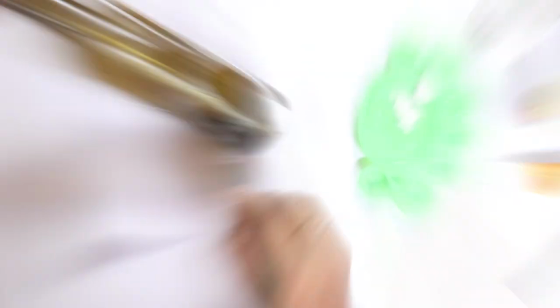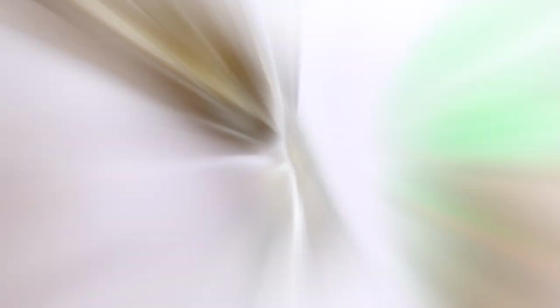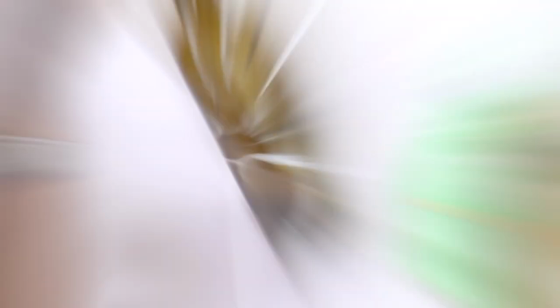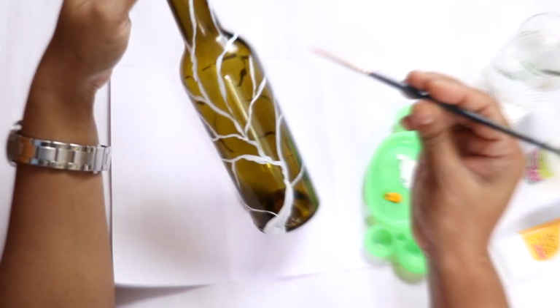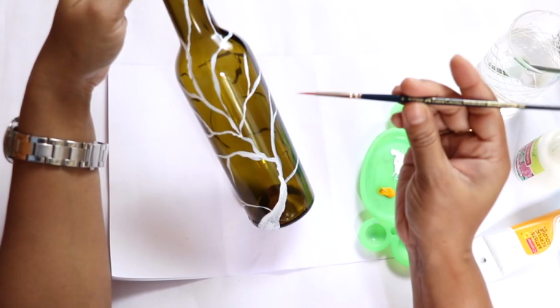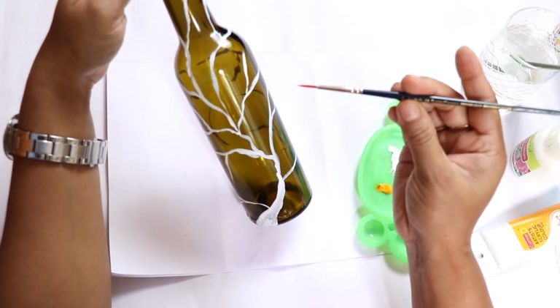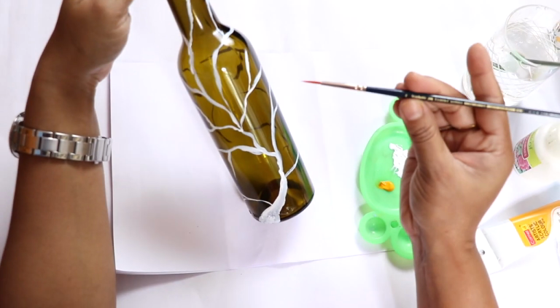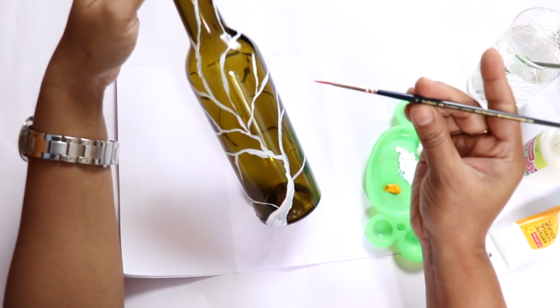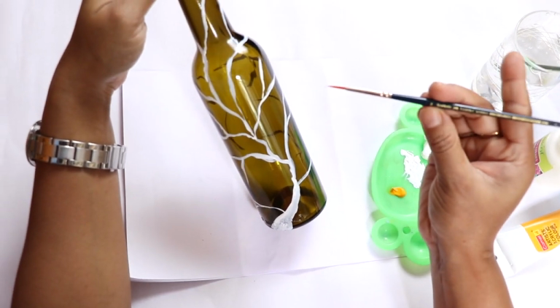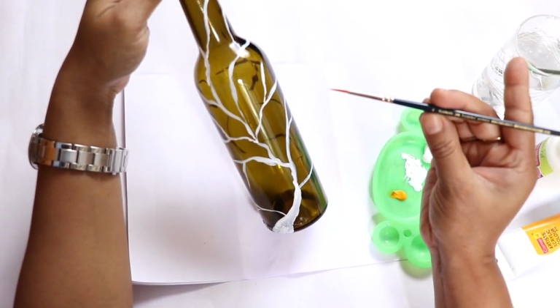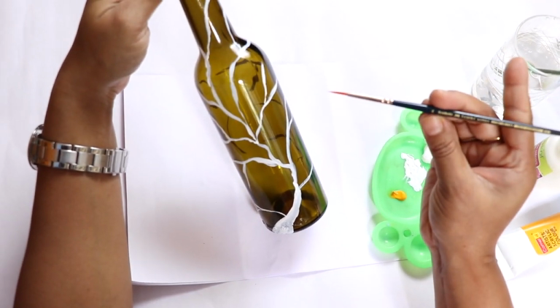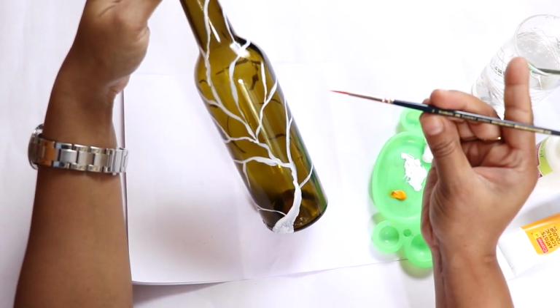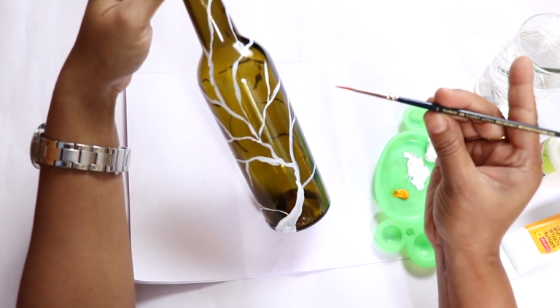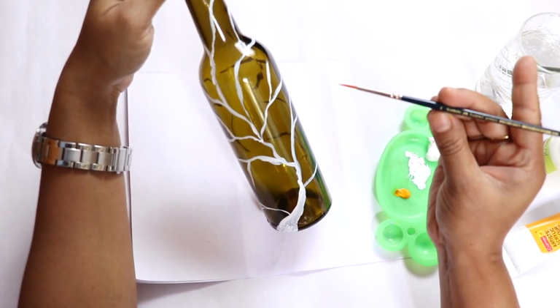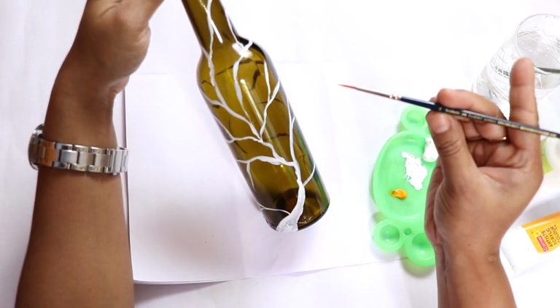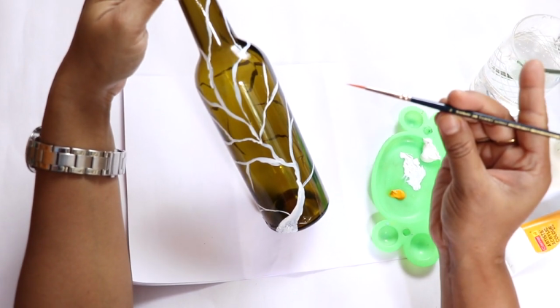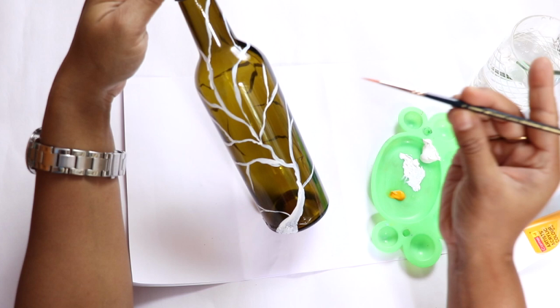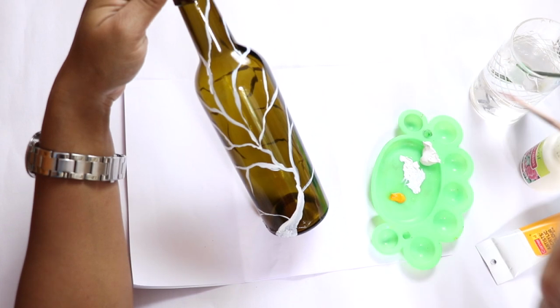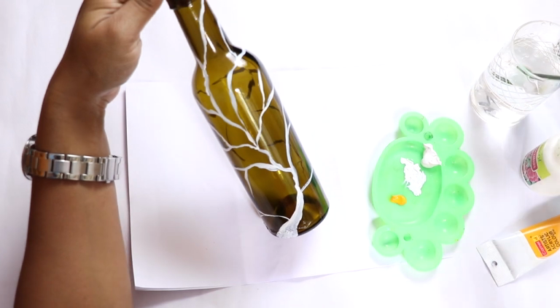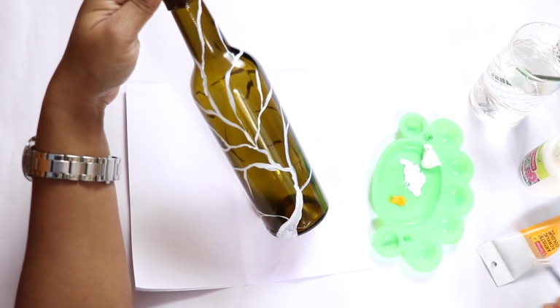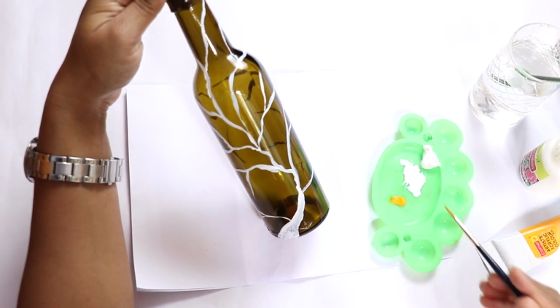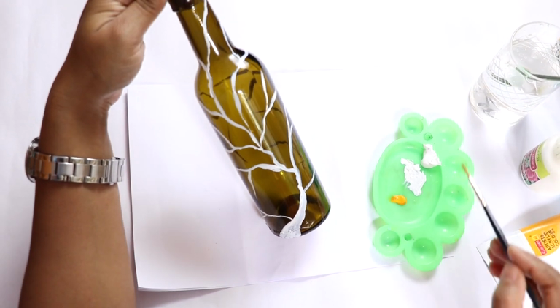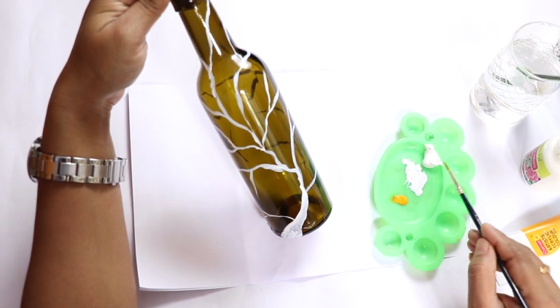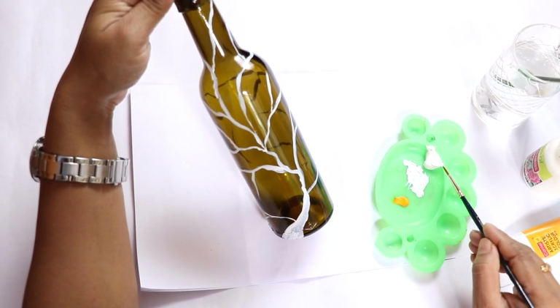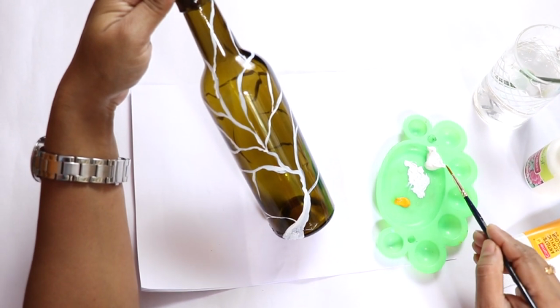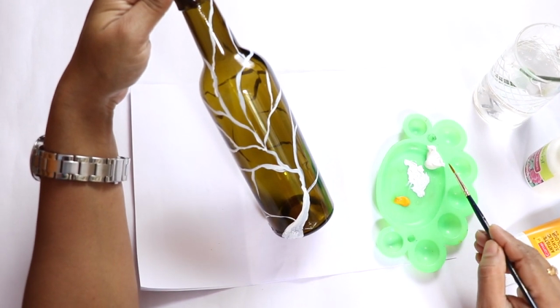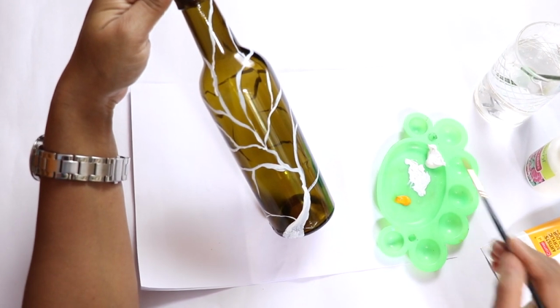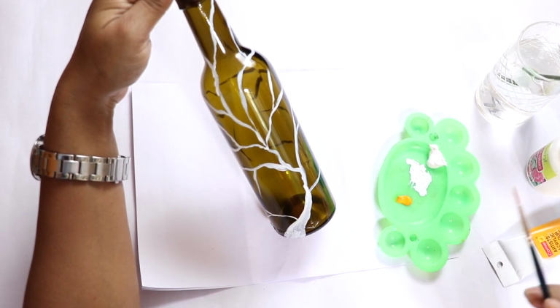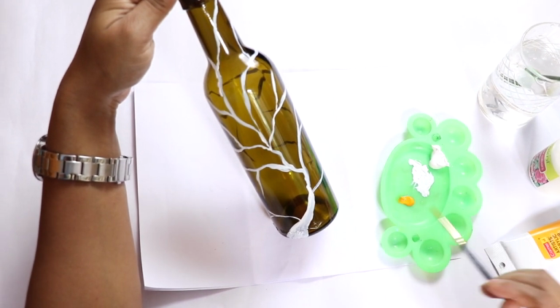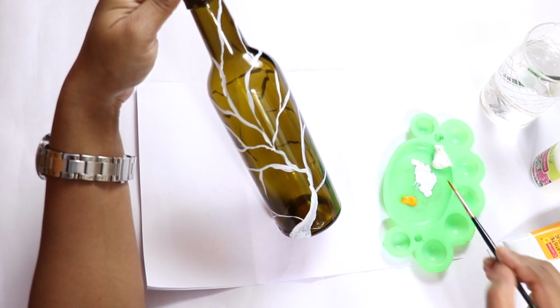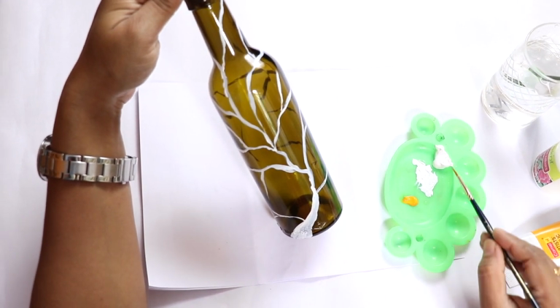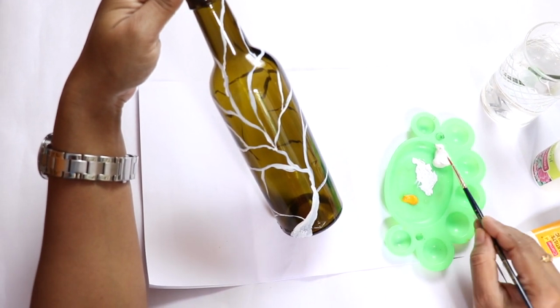The next day I'm taking one pointed brush number four, using white acrylic and yellow acrylic.